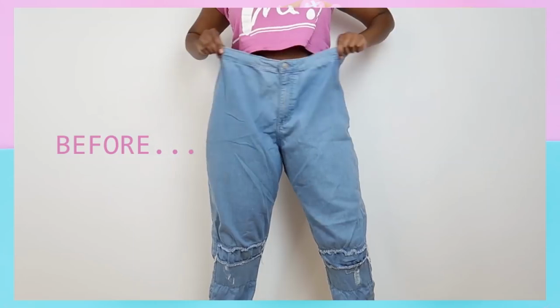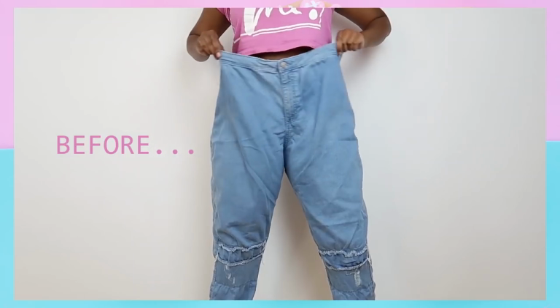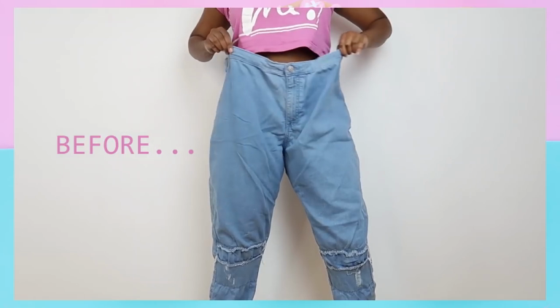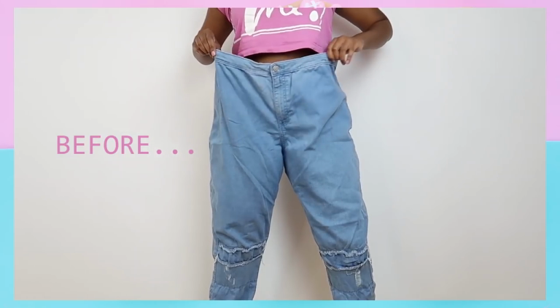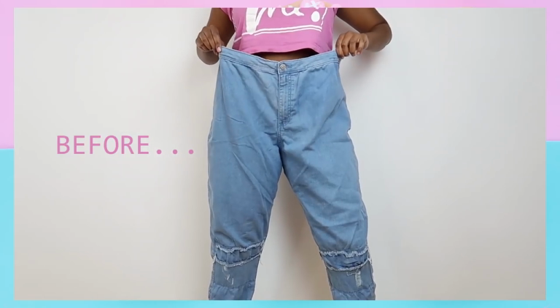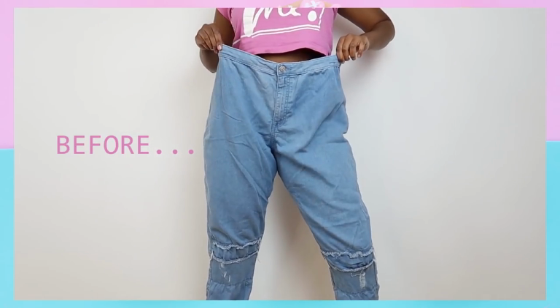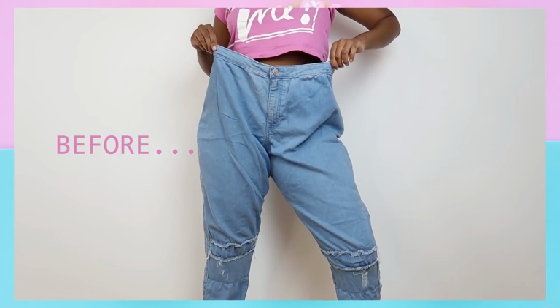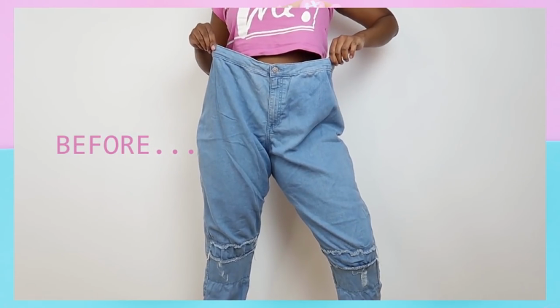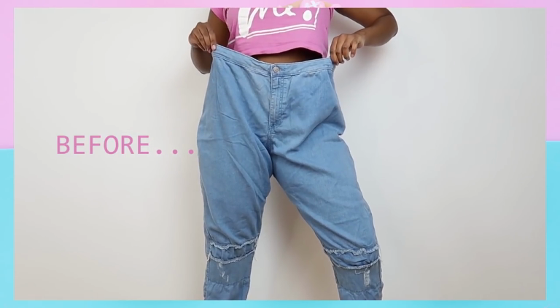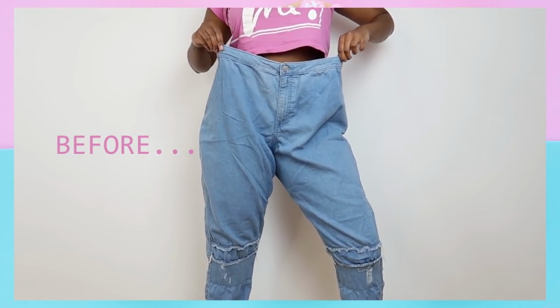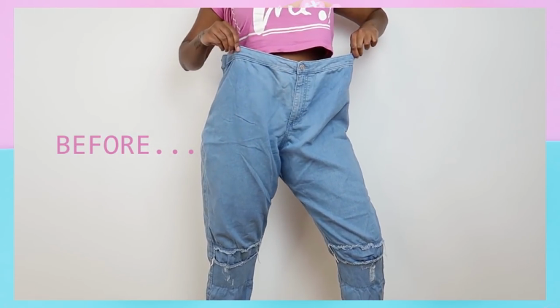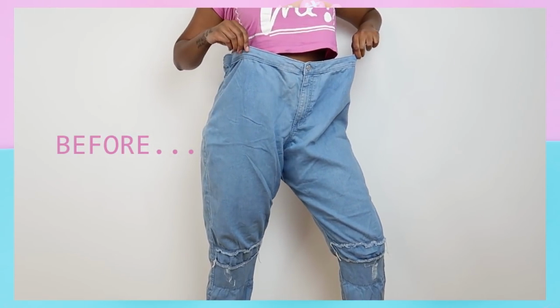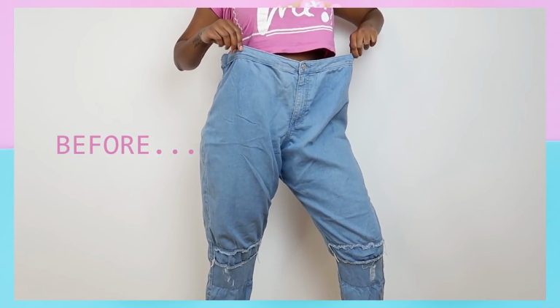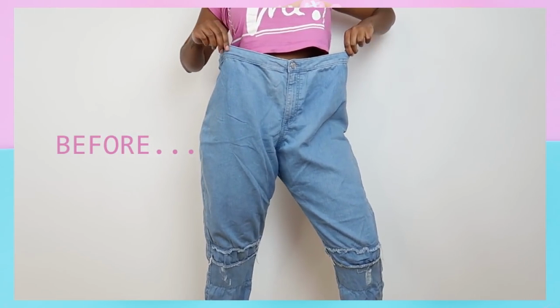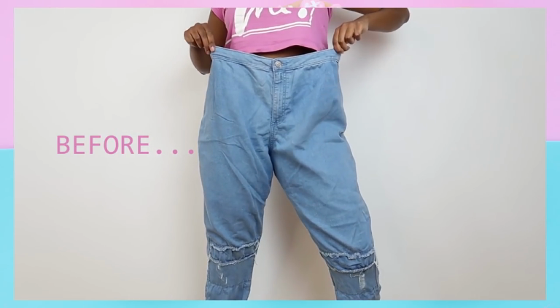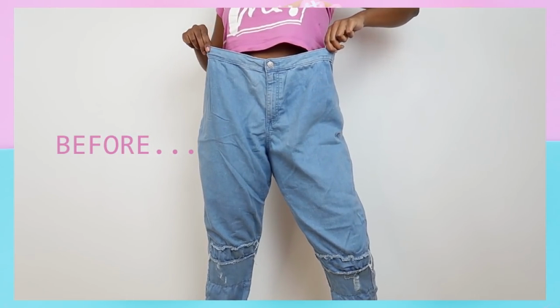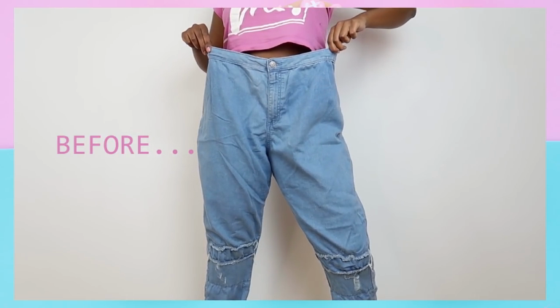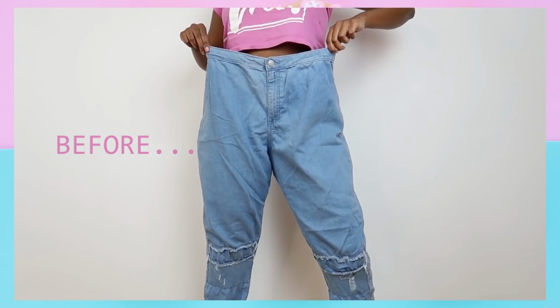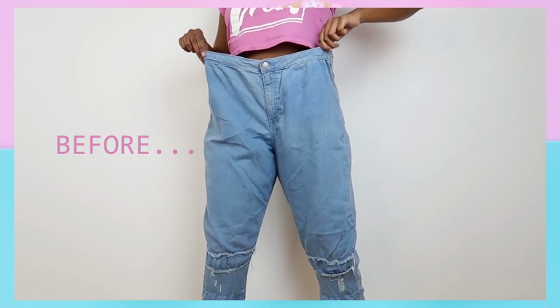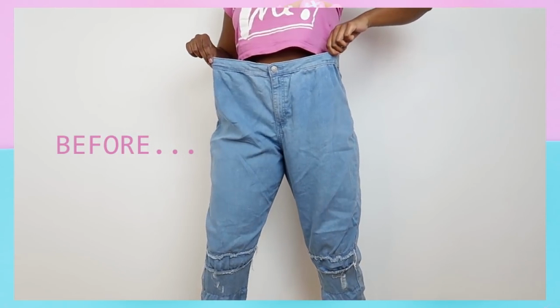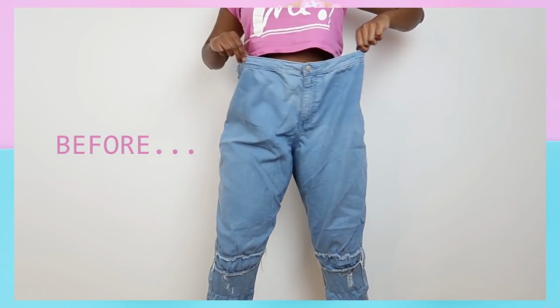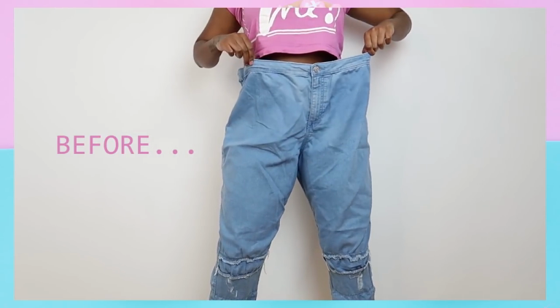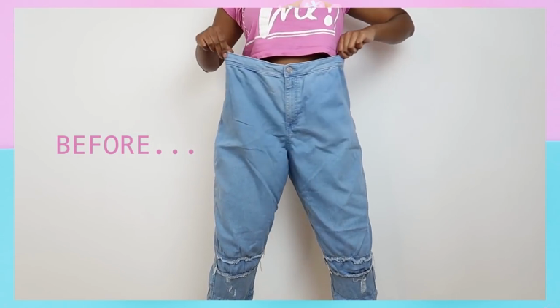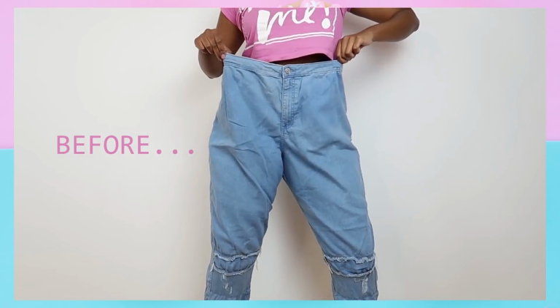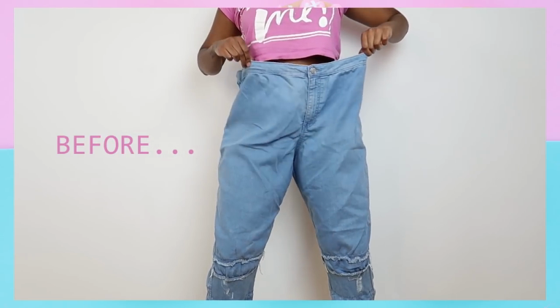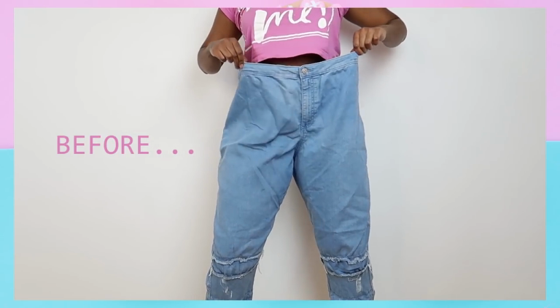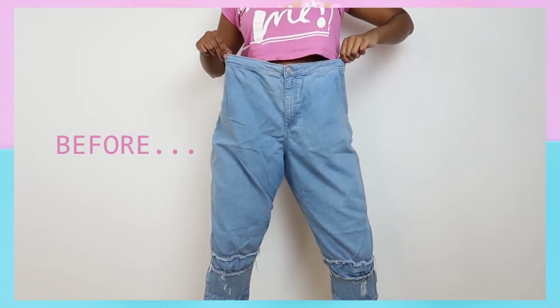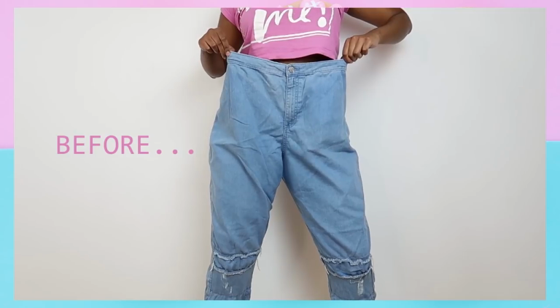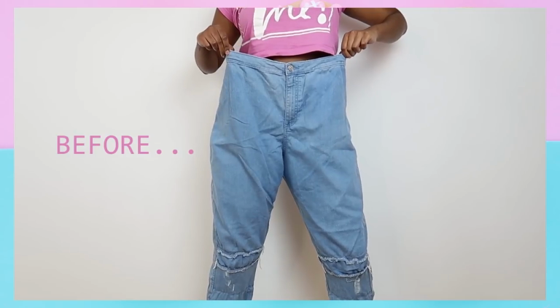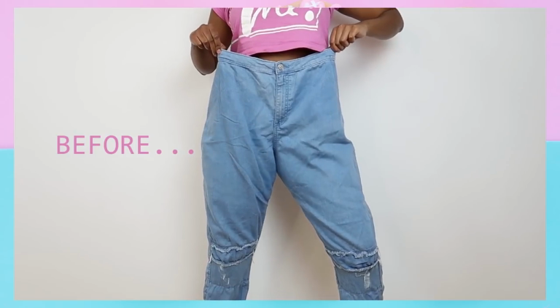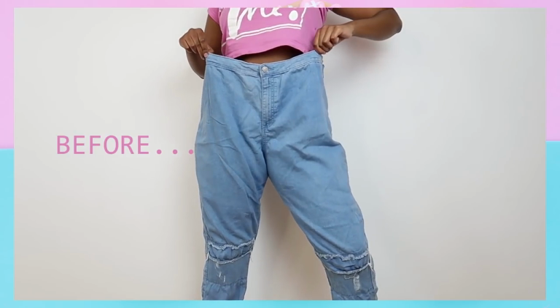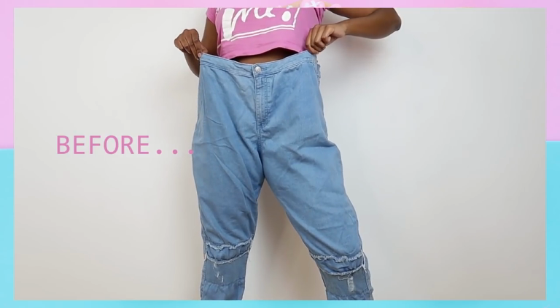Hey guys, welcome back to my channel. The weekend is finally here and I have the easiest project for you to try.